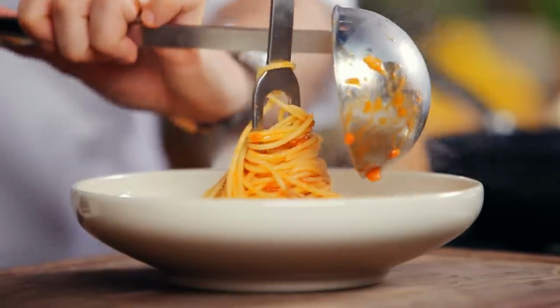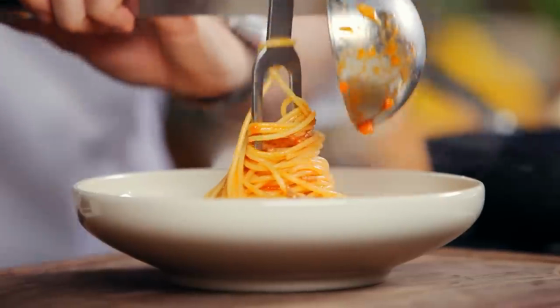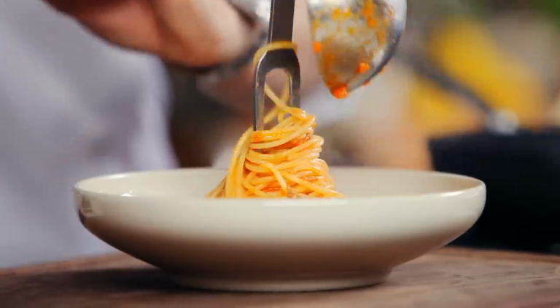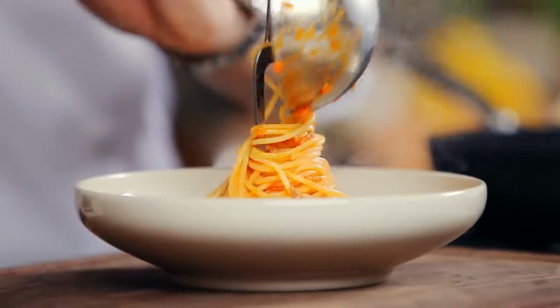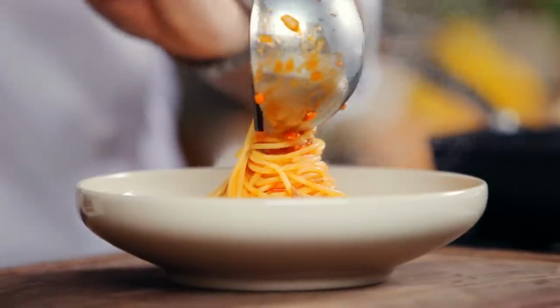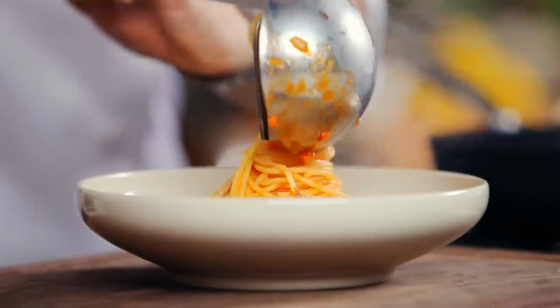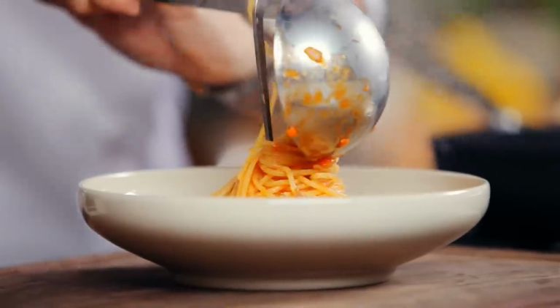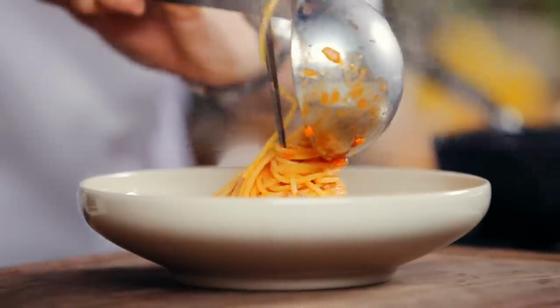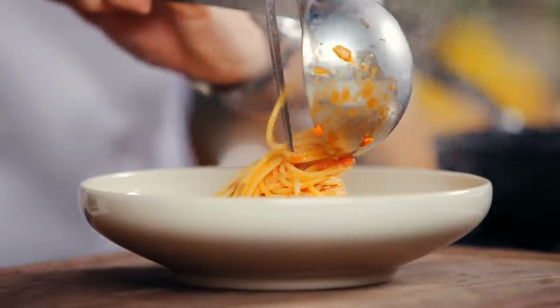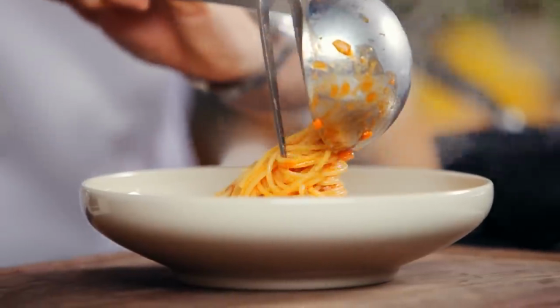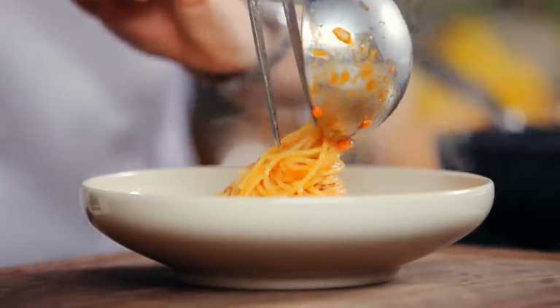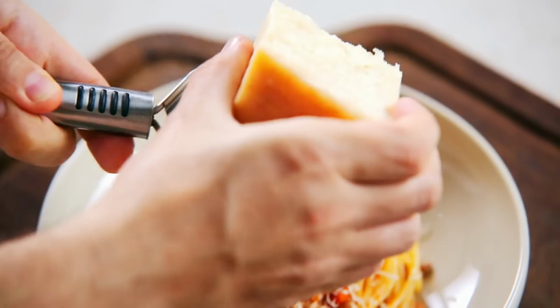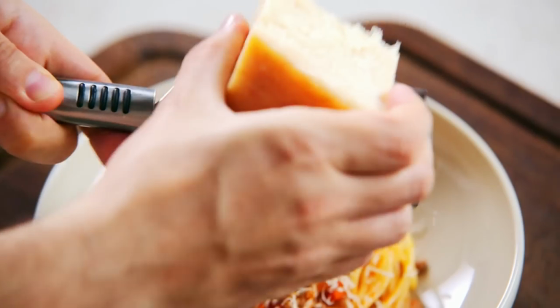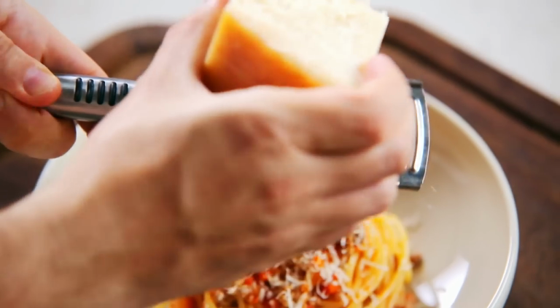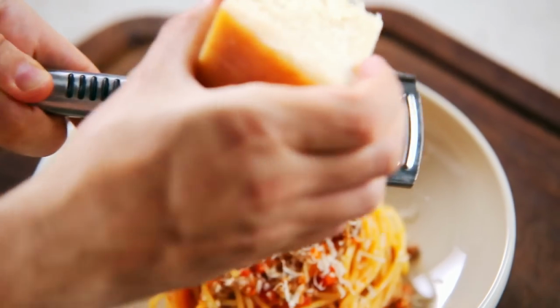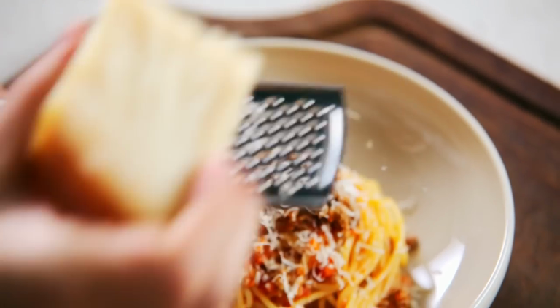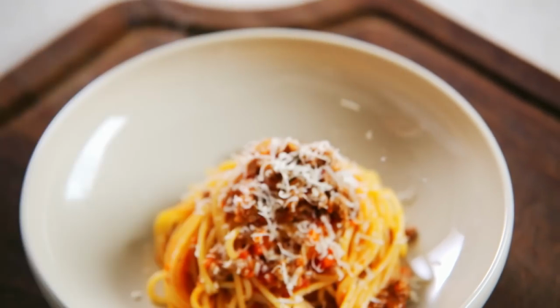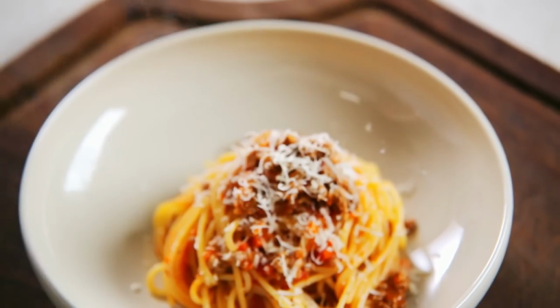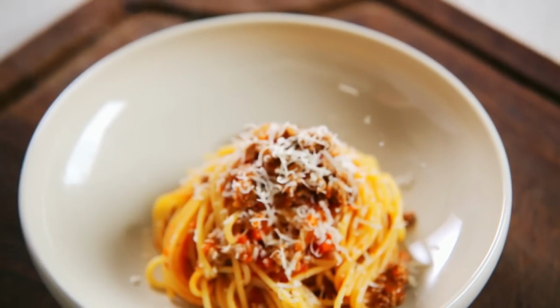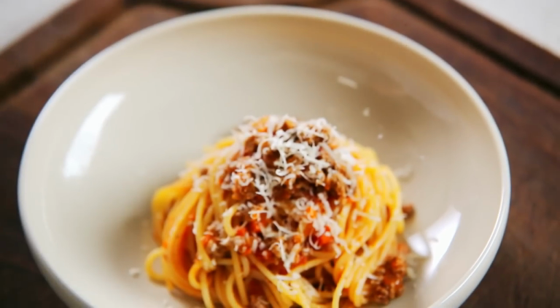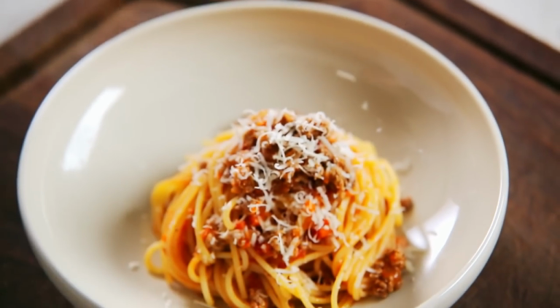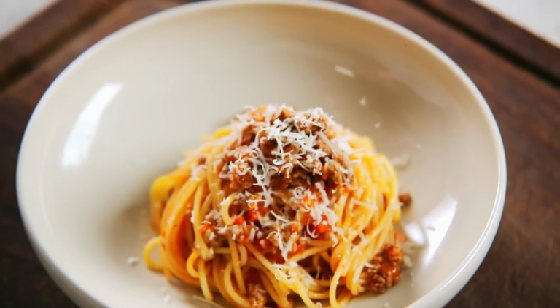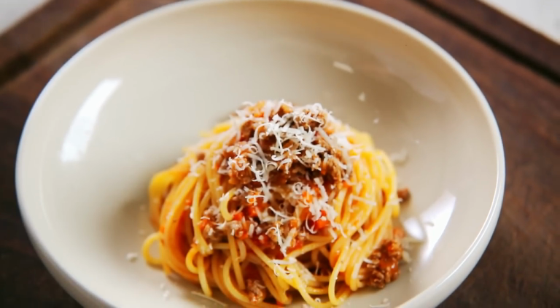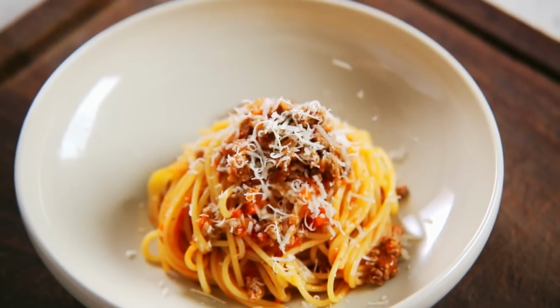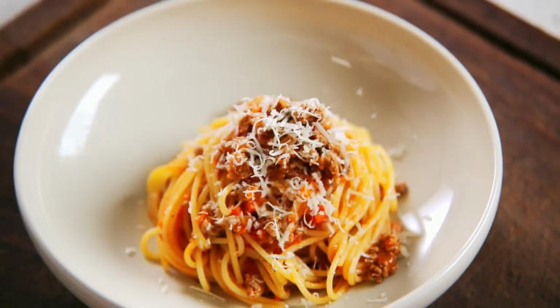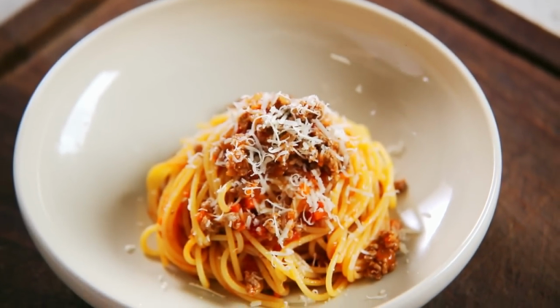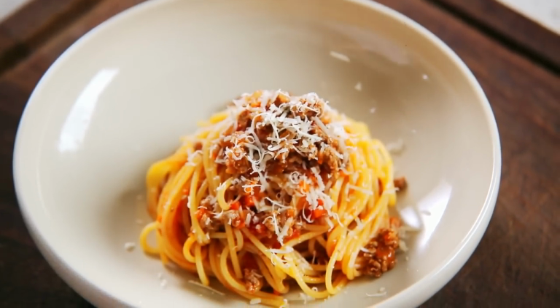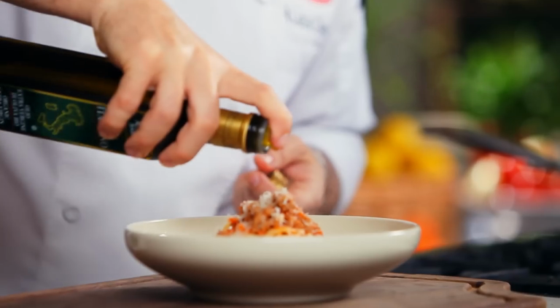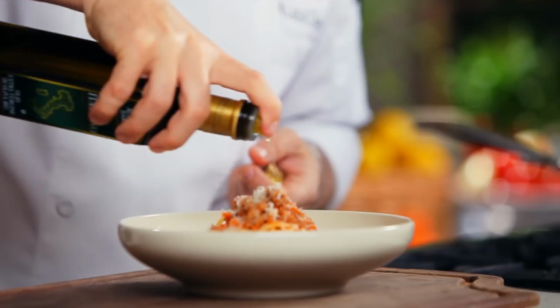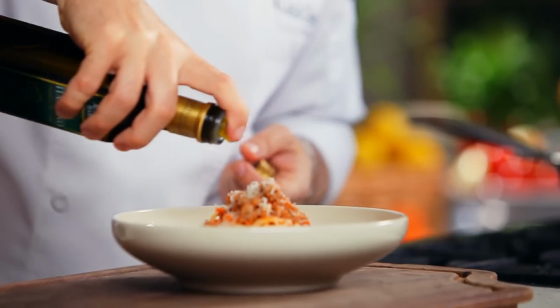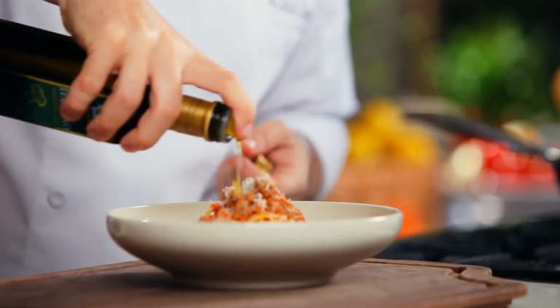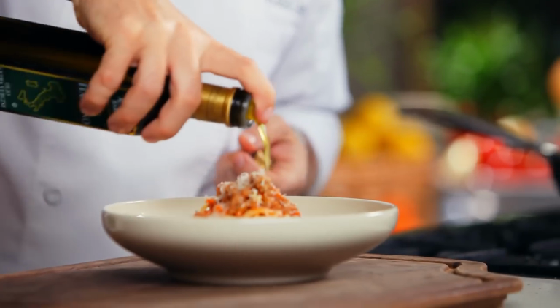Remove from the heat and then add grated parmesan cheese and a drizzle of extra virgin olive oil.